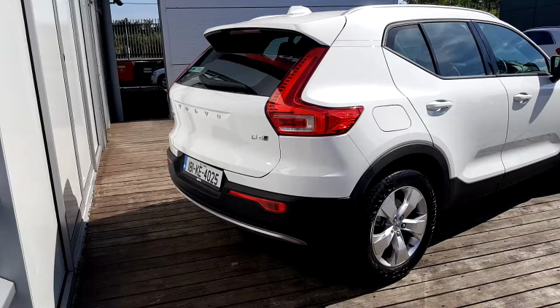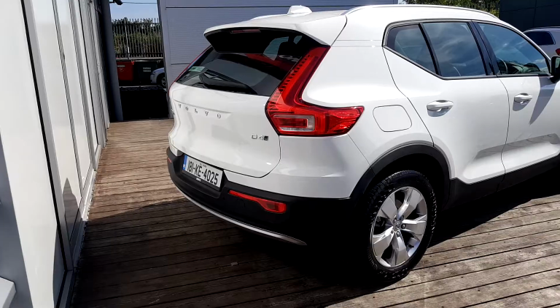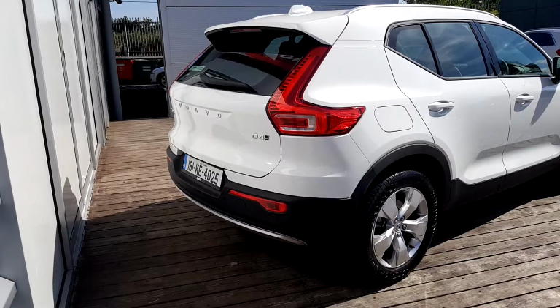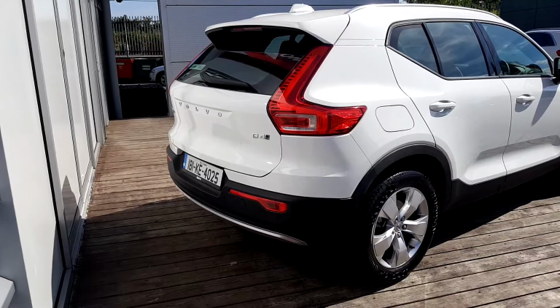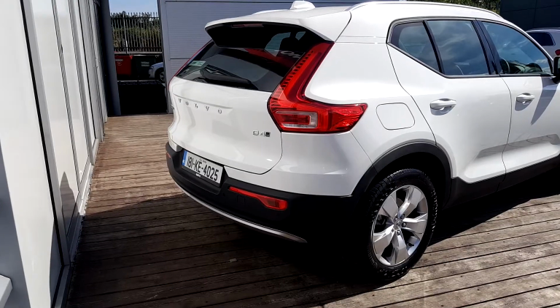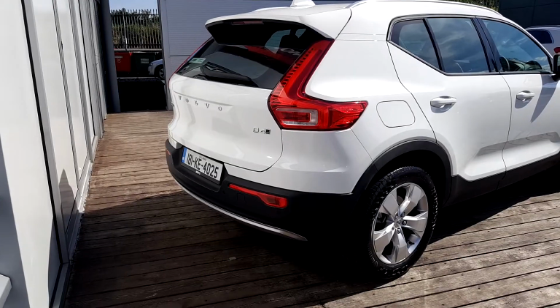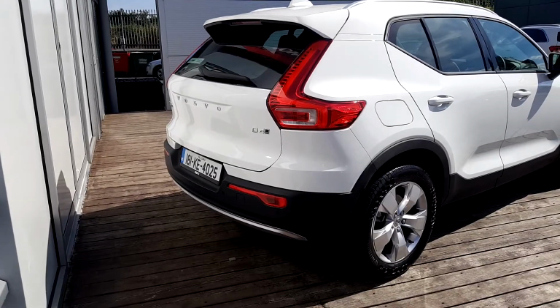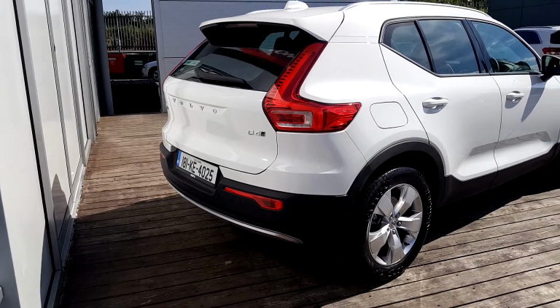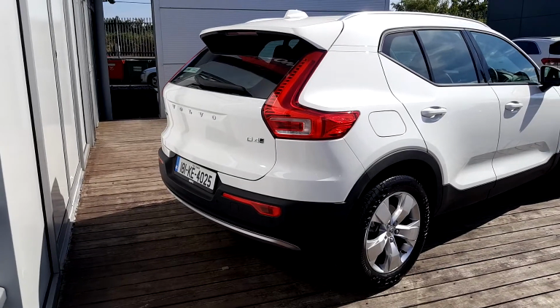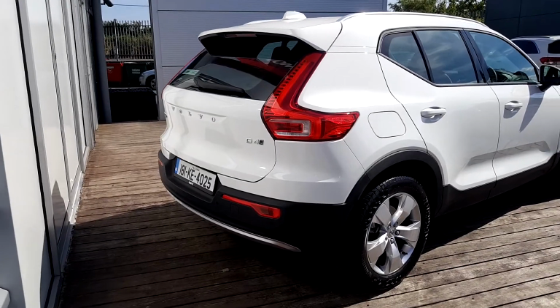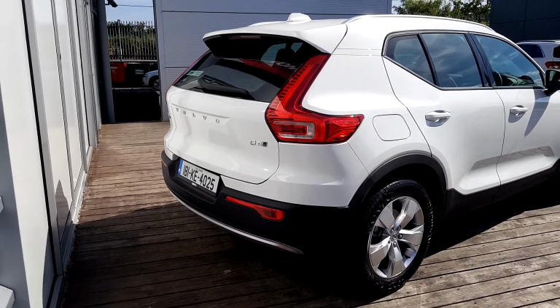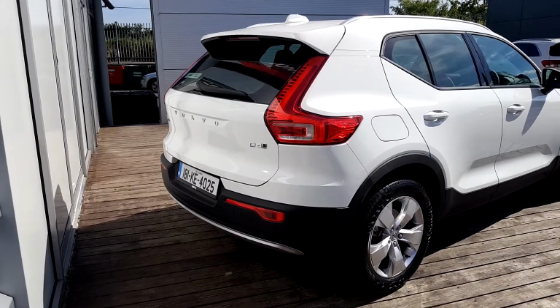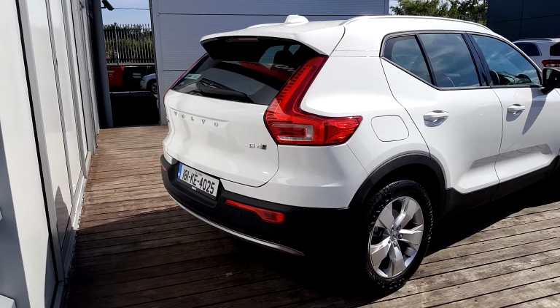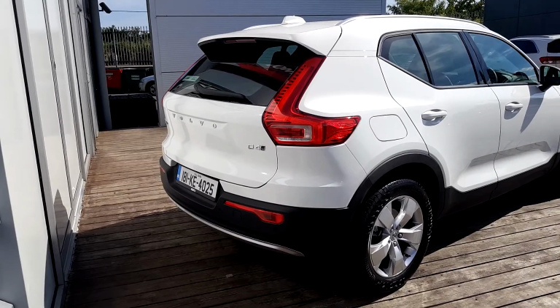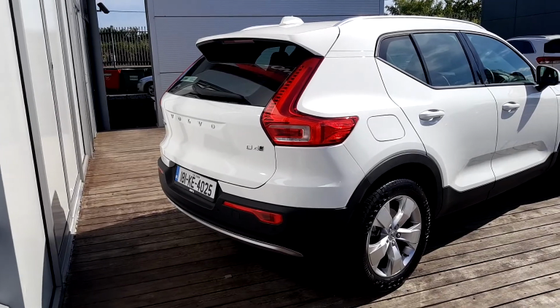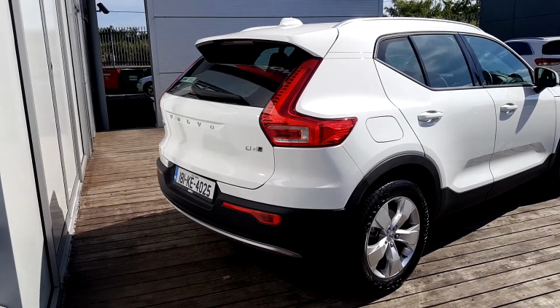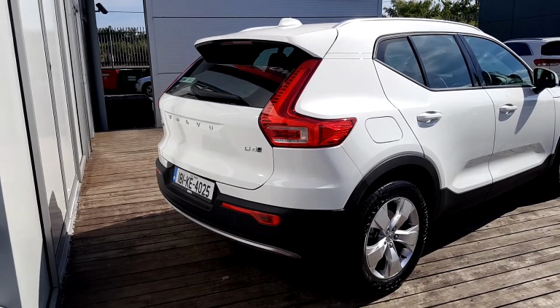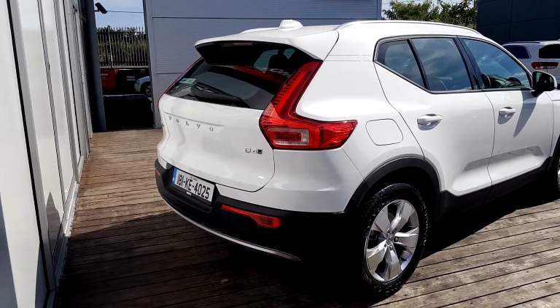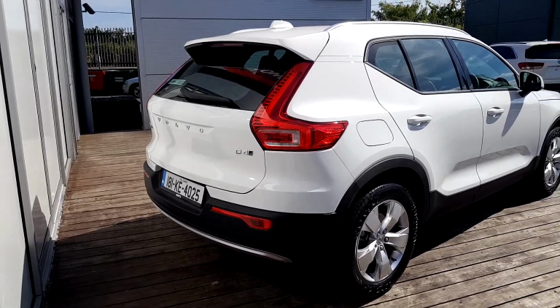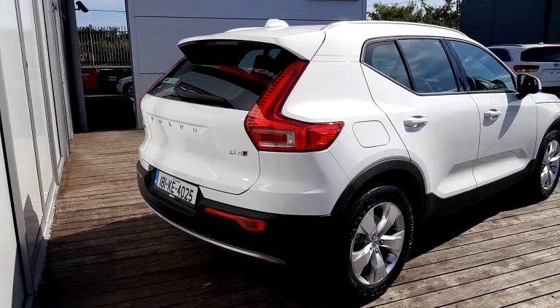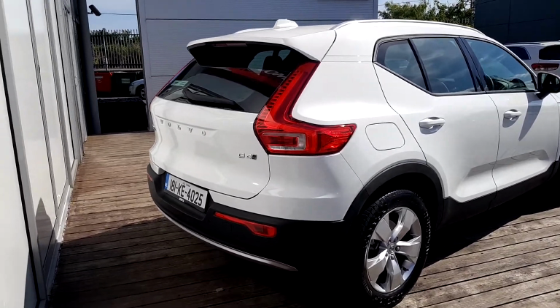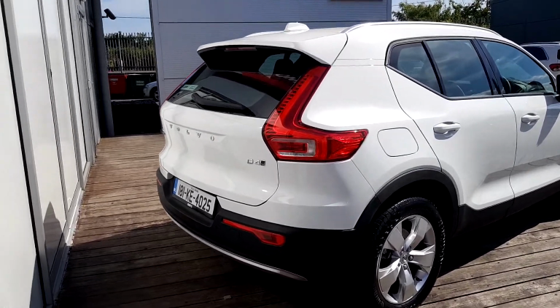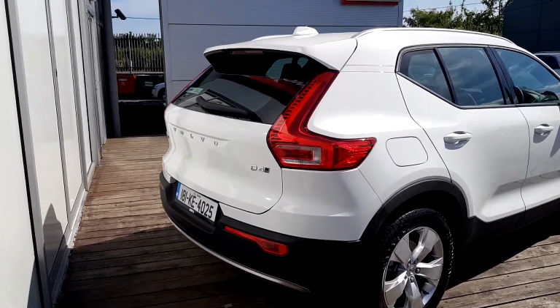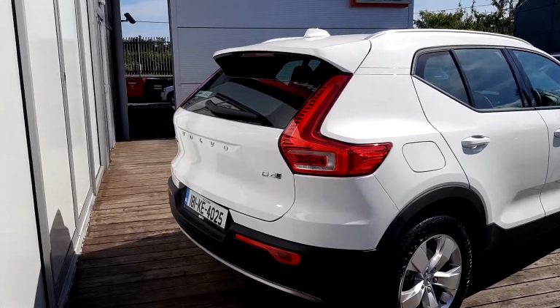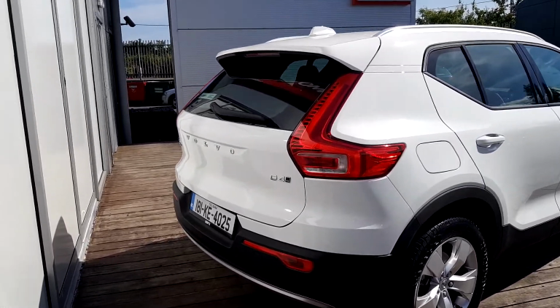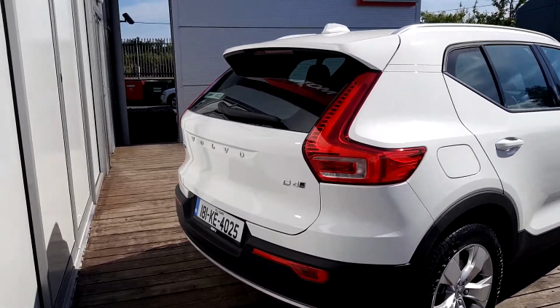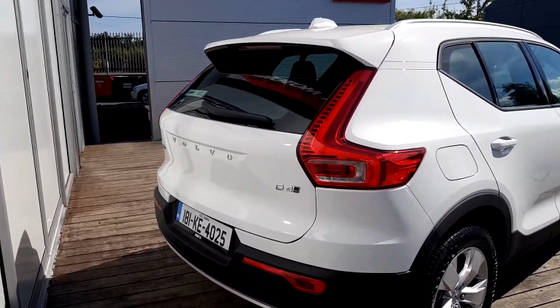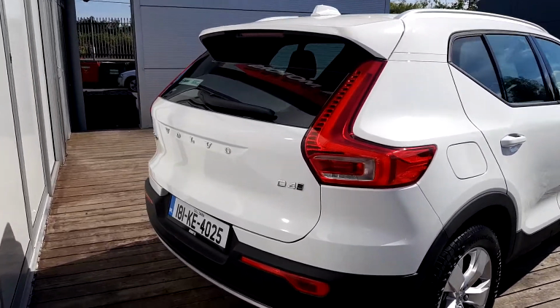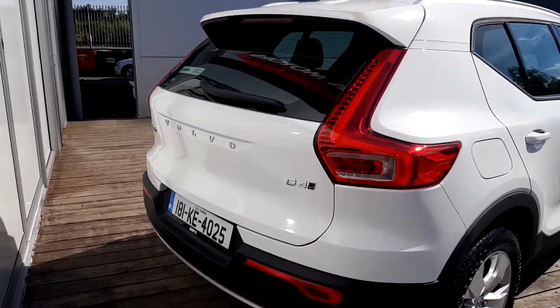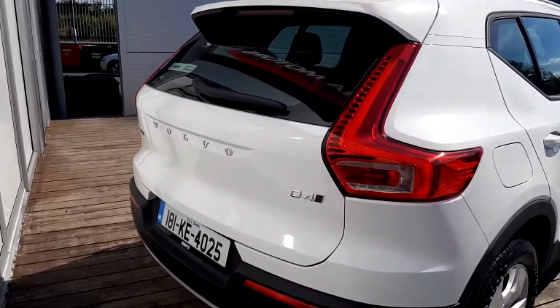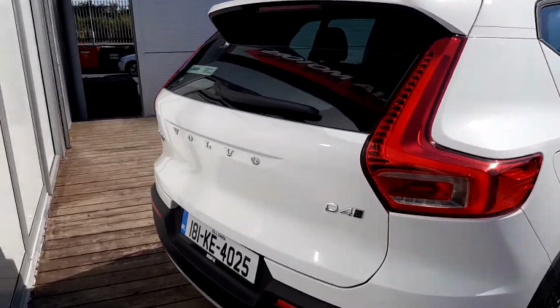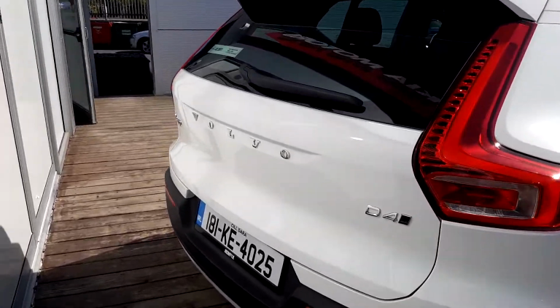Here we have our reversing sensors, our integrated spoiler on the roof, and I'll just show you the boot now.